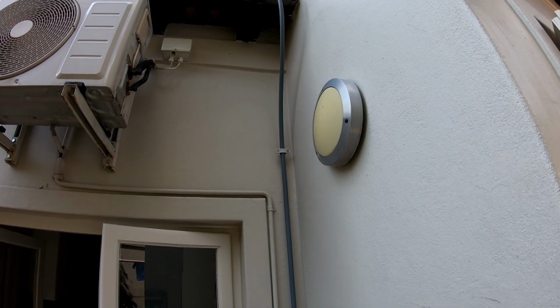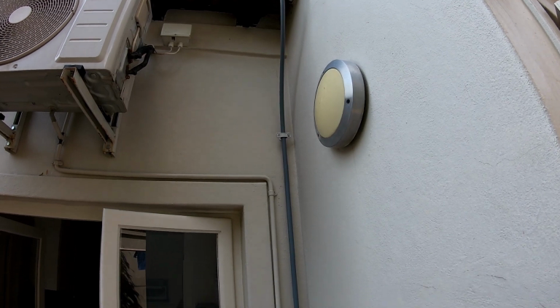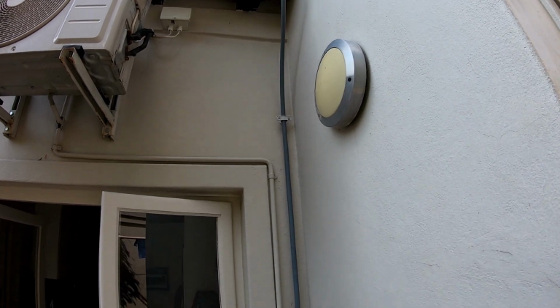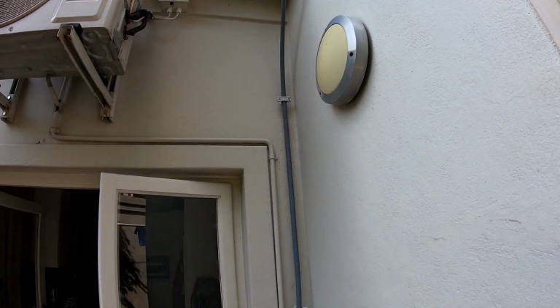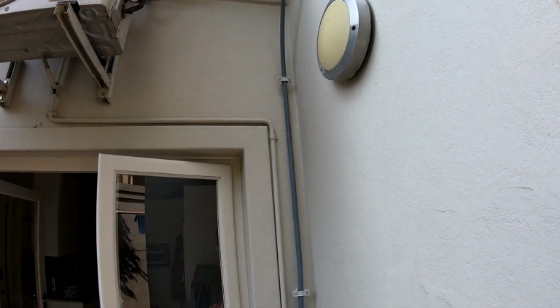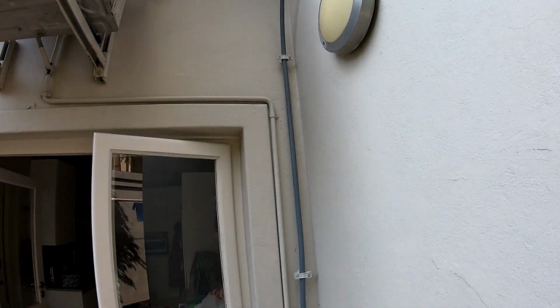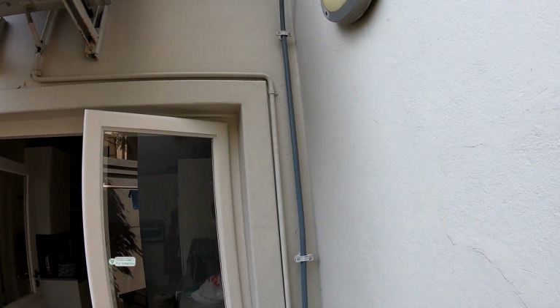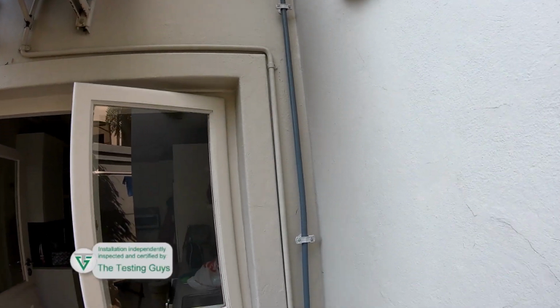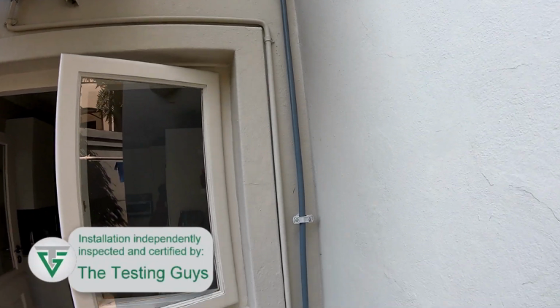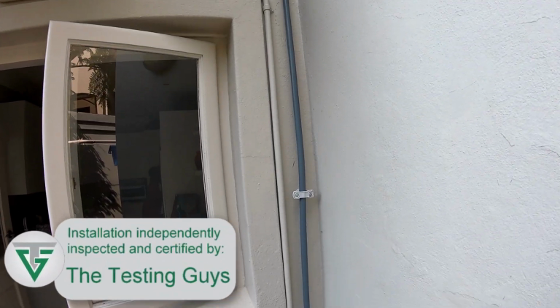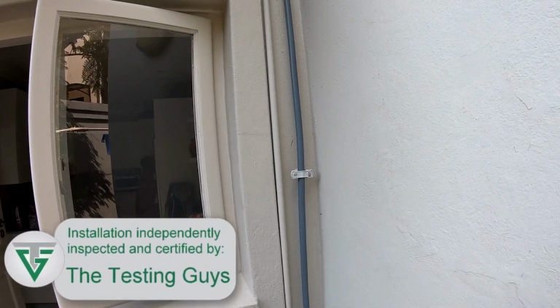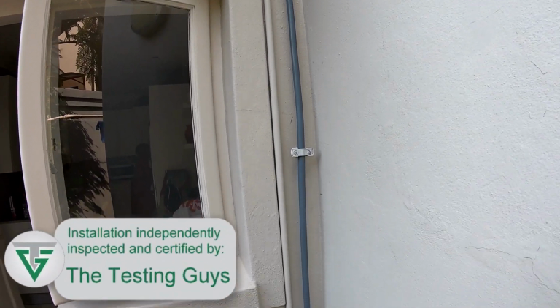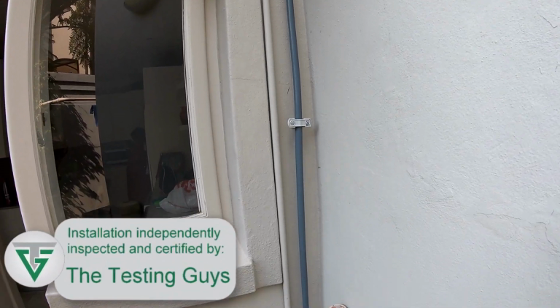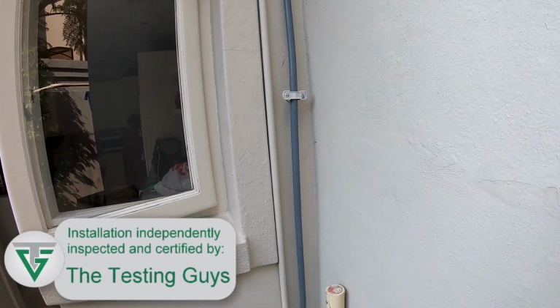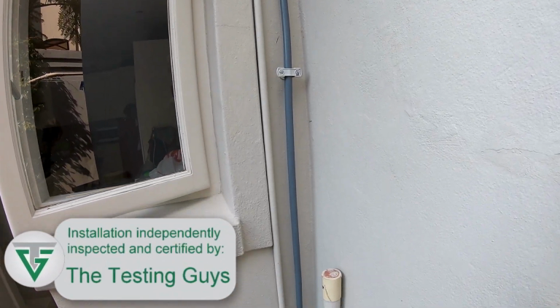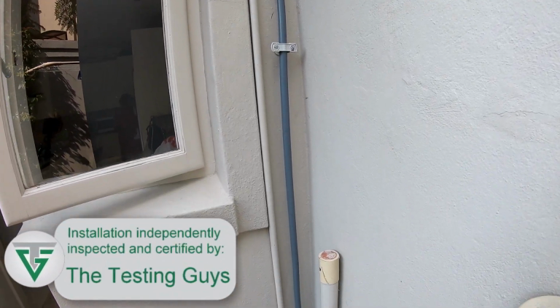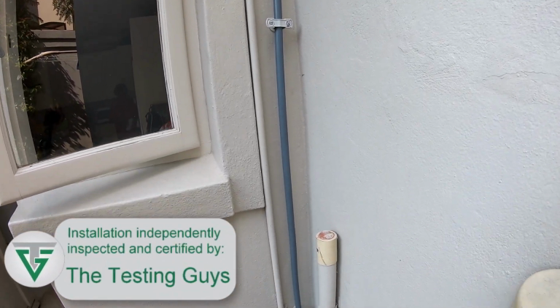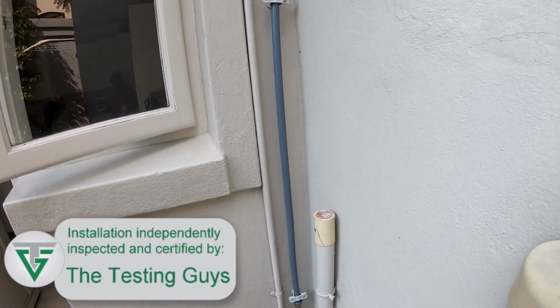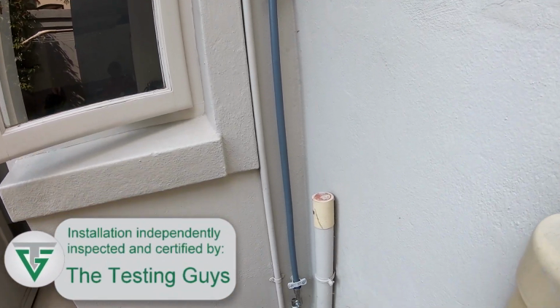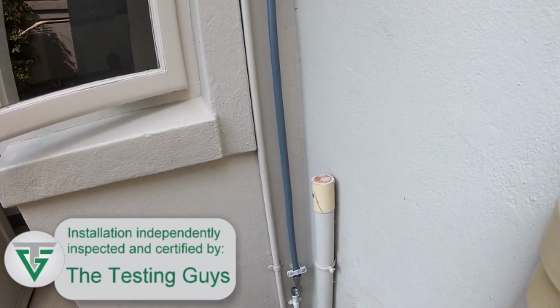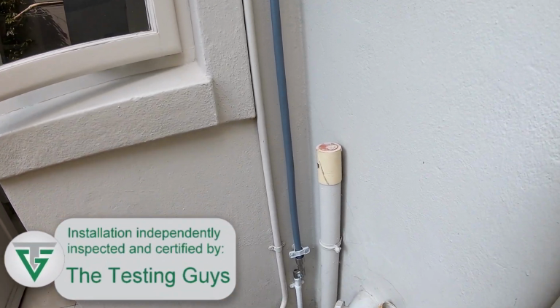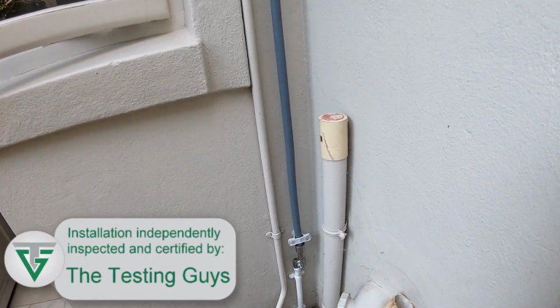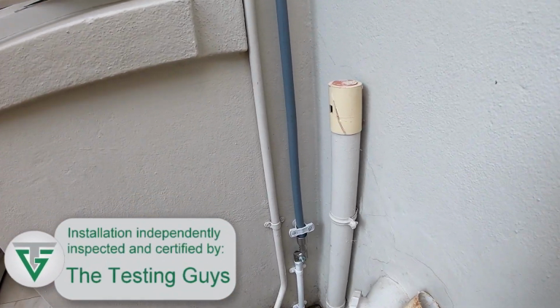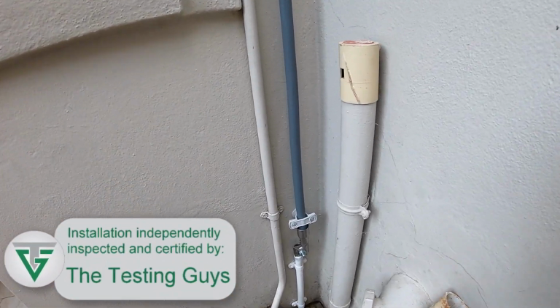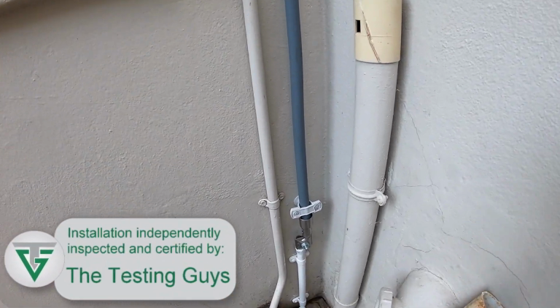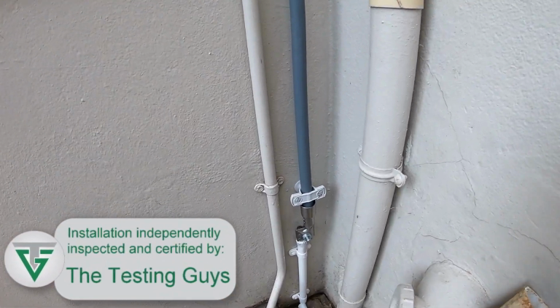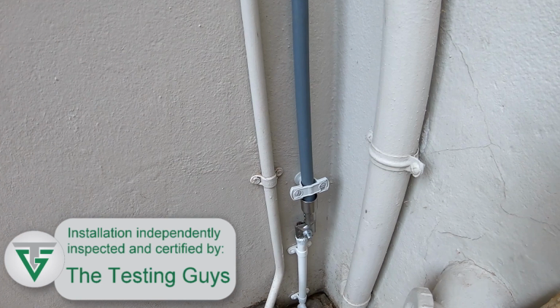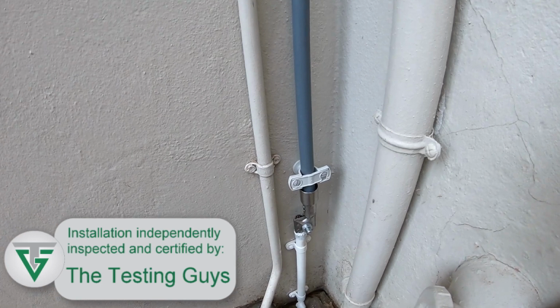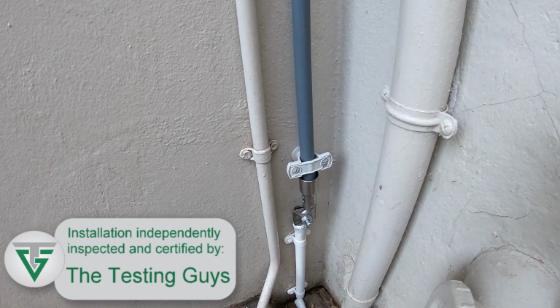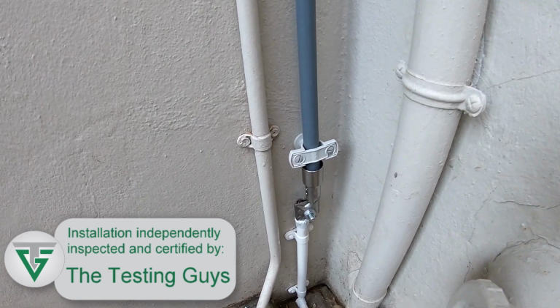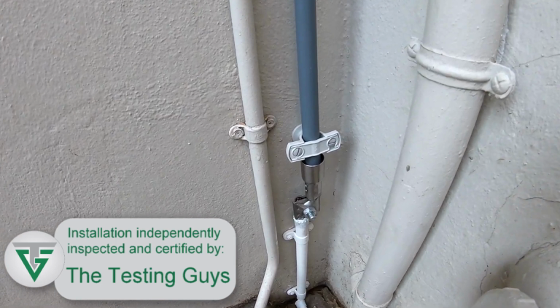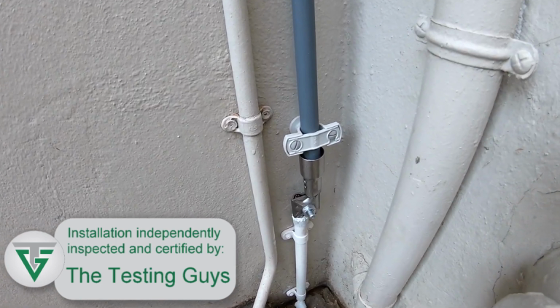We are the only lightning protection installers that are independently inspected and formally certified on all projects.